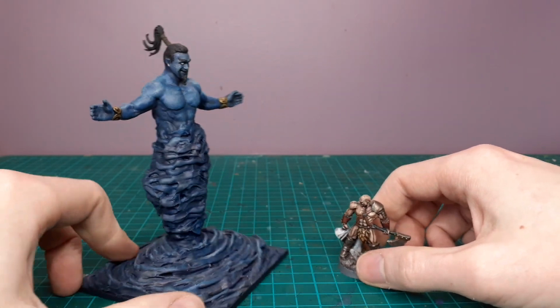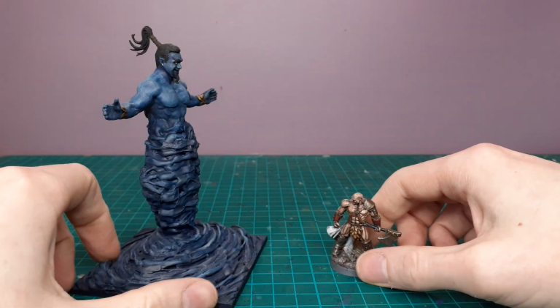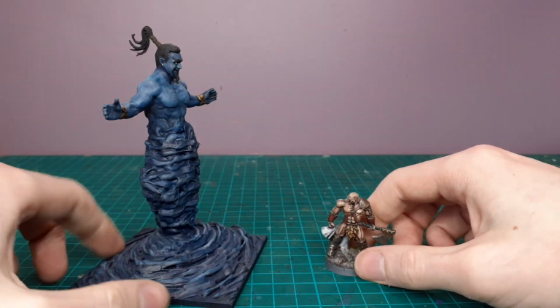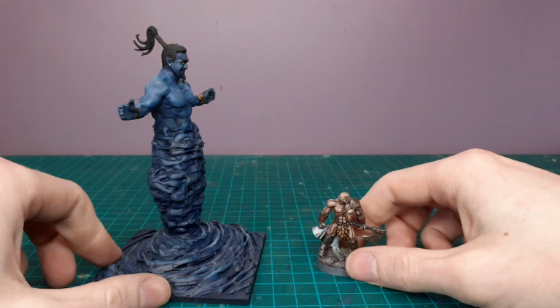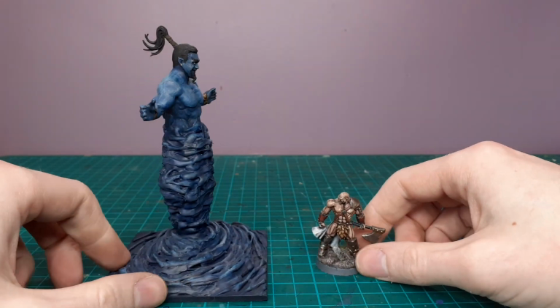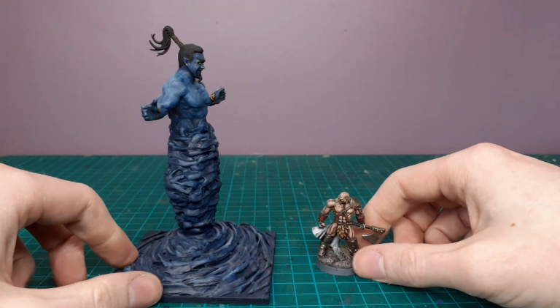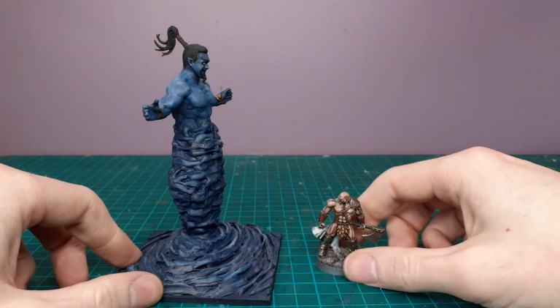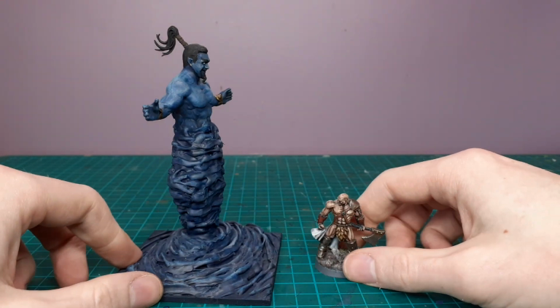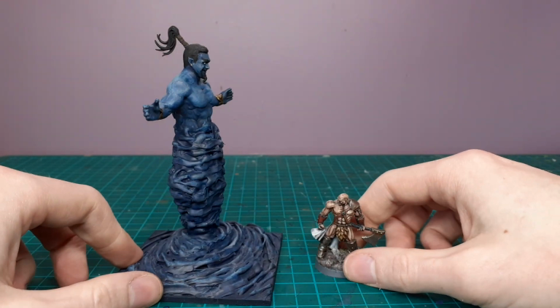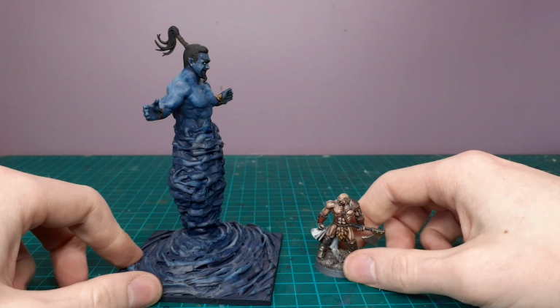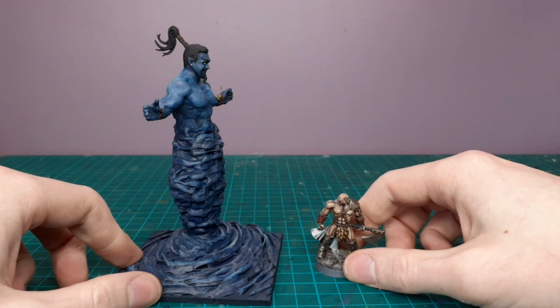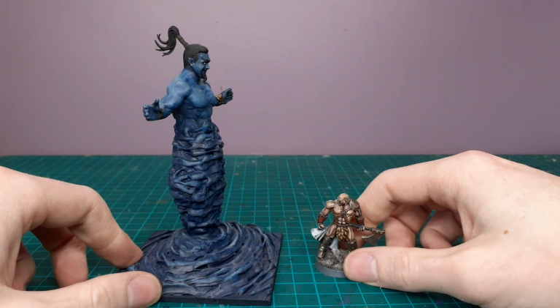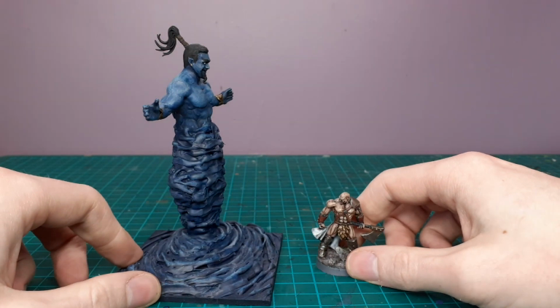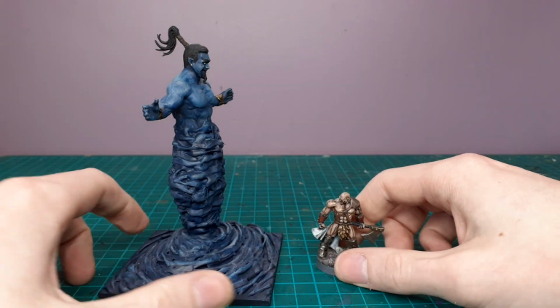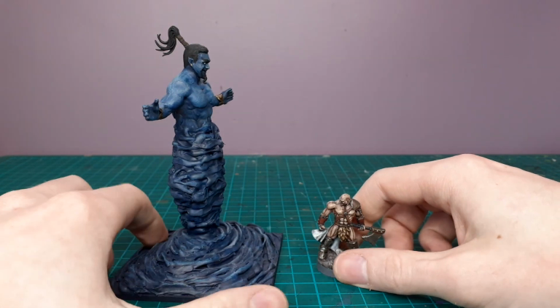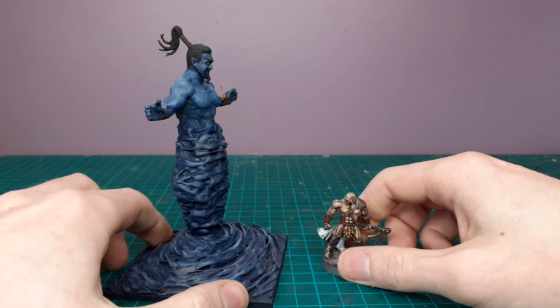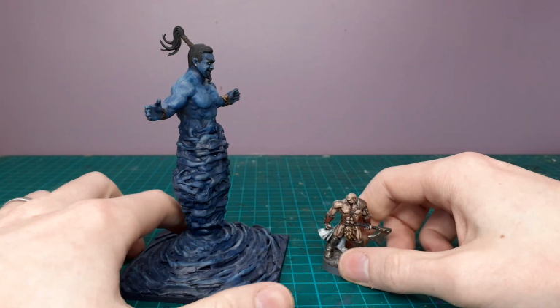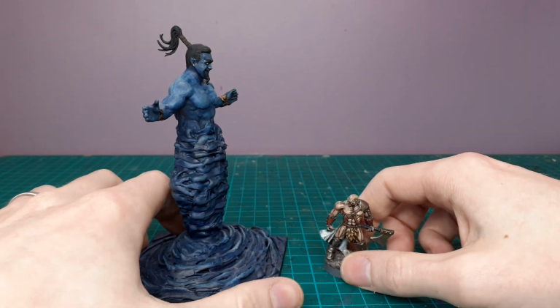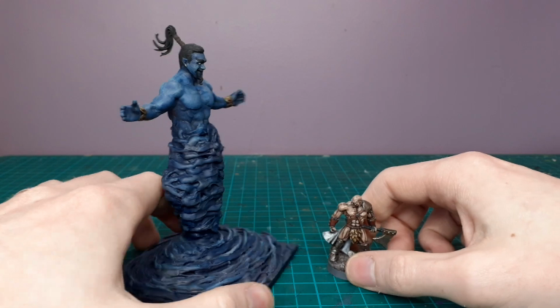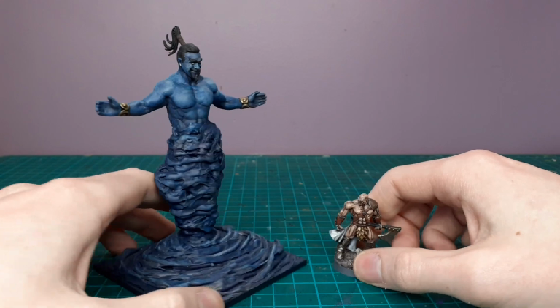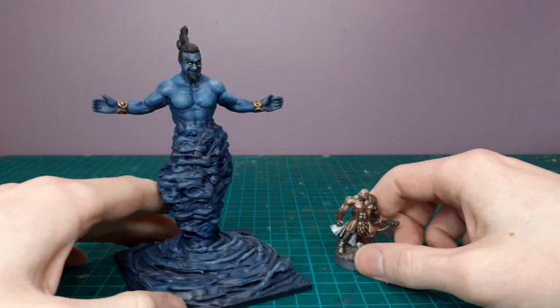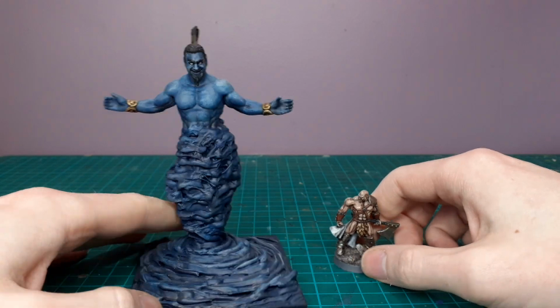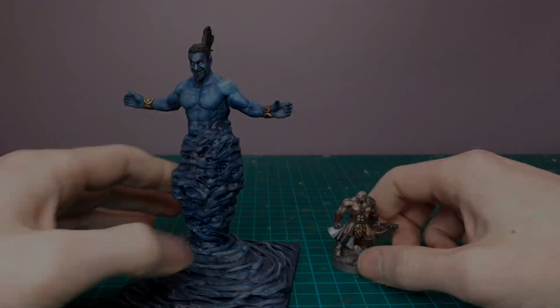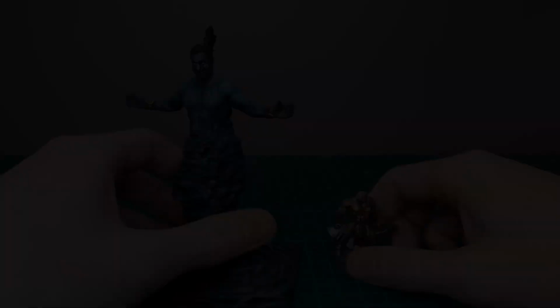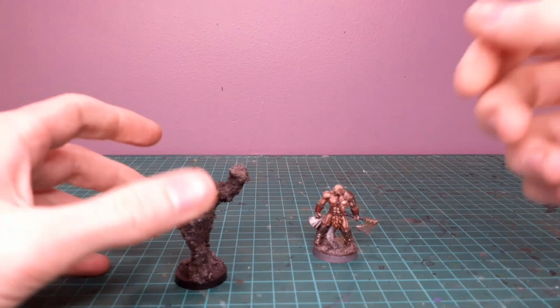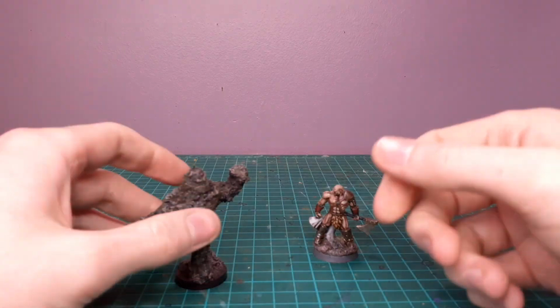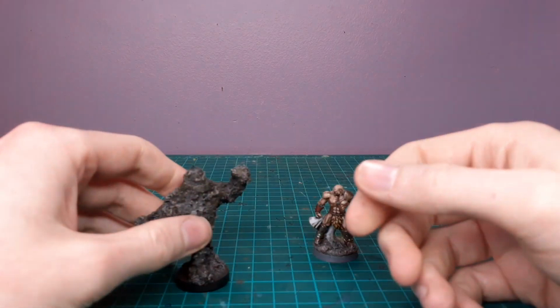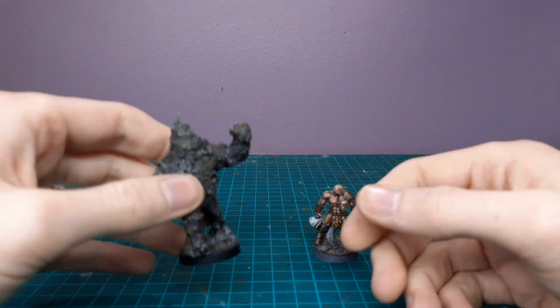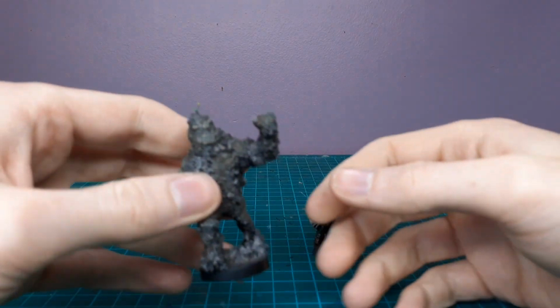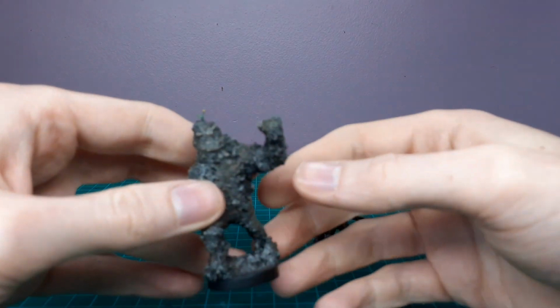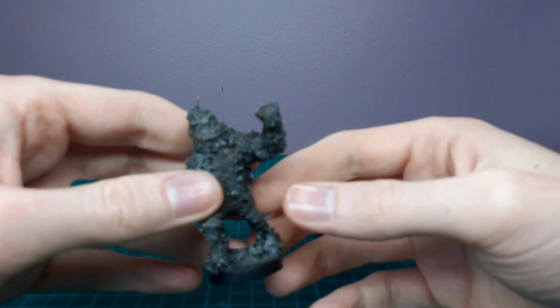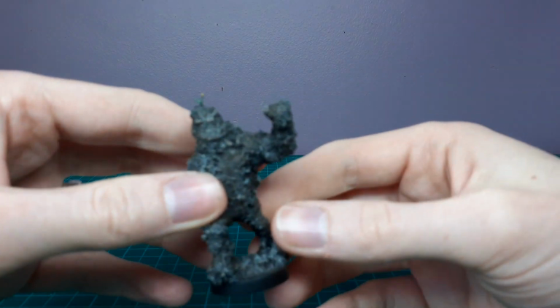I think he came out pretty cool — pretty simple craft honestly, but the blue skin and the scale really works well. You can imagine the kind of encounter between these two.